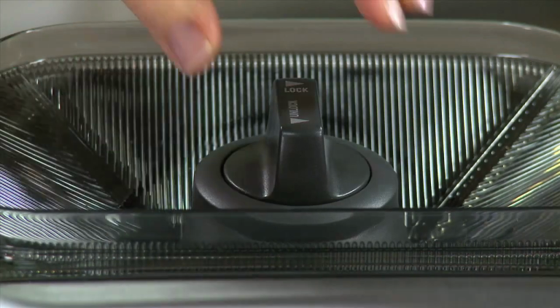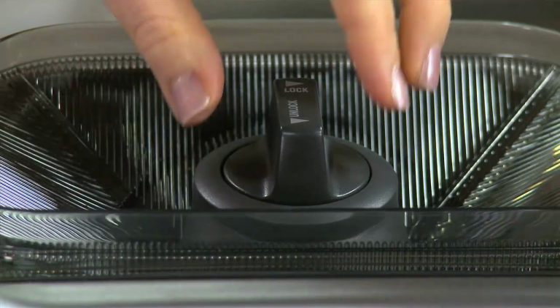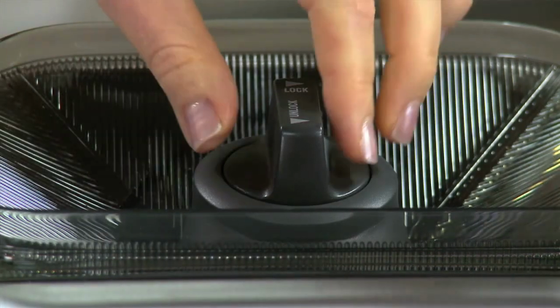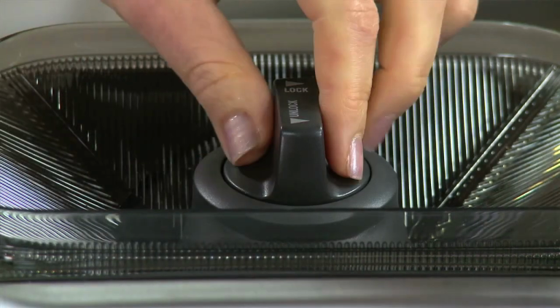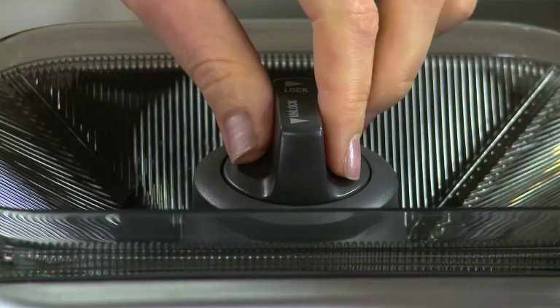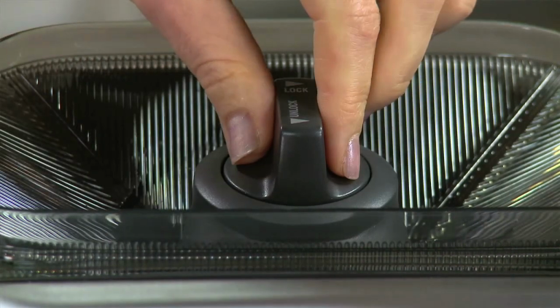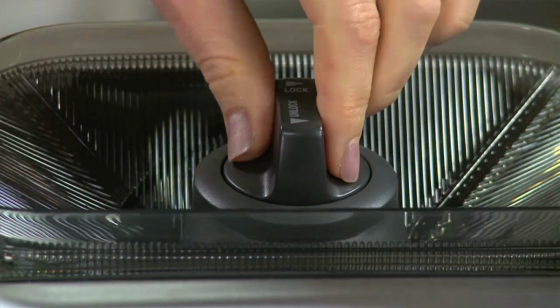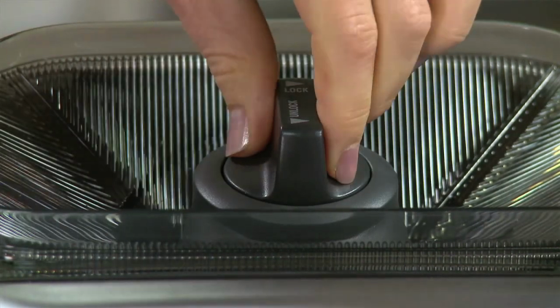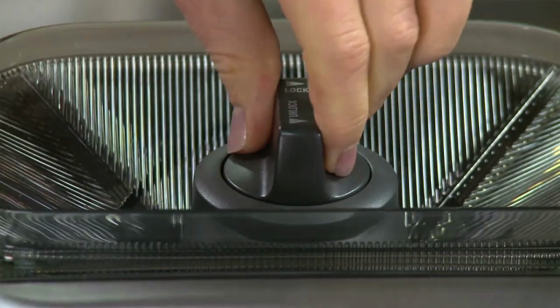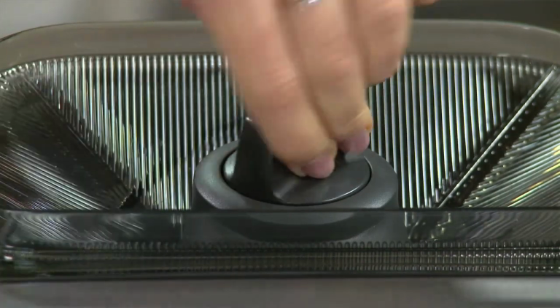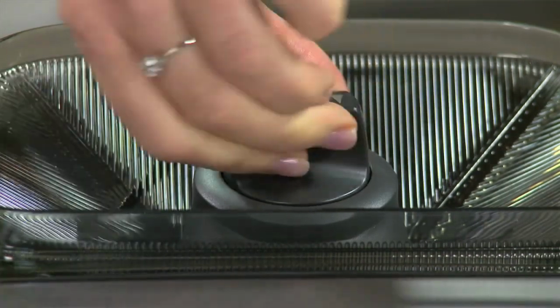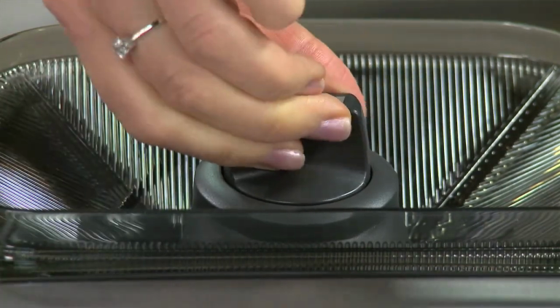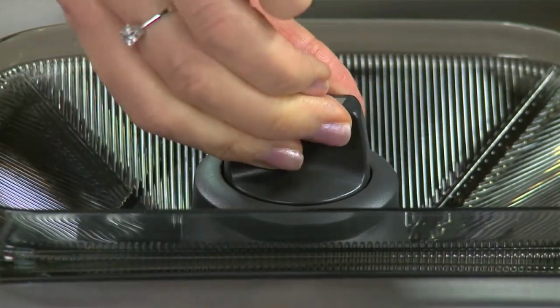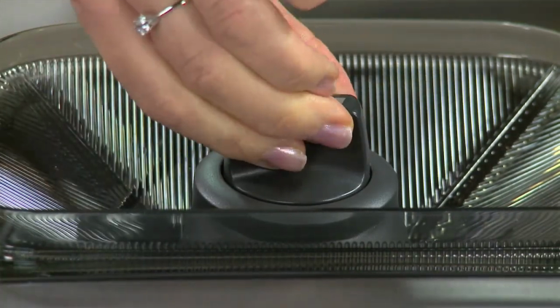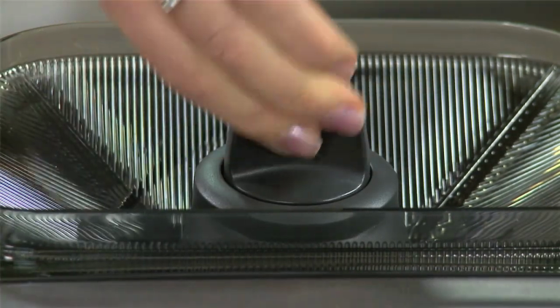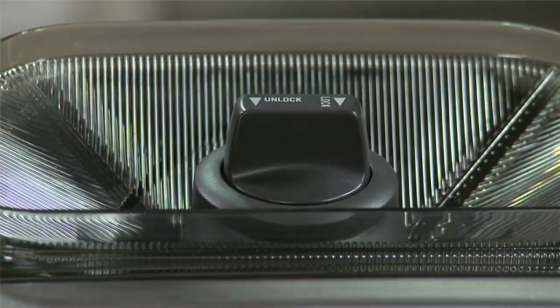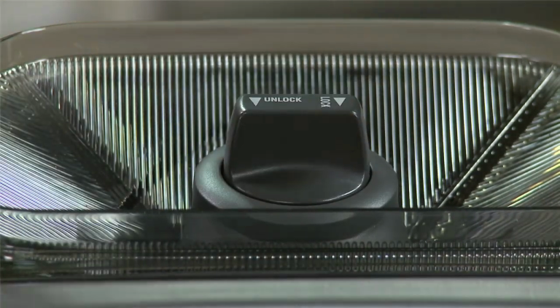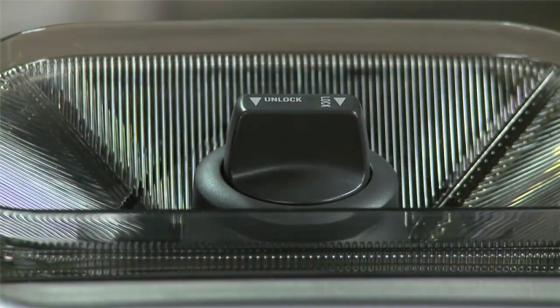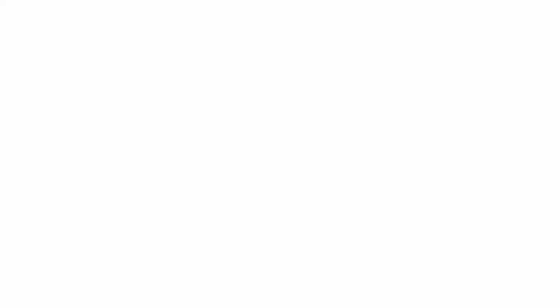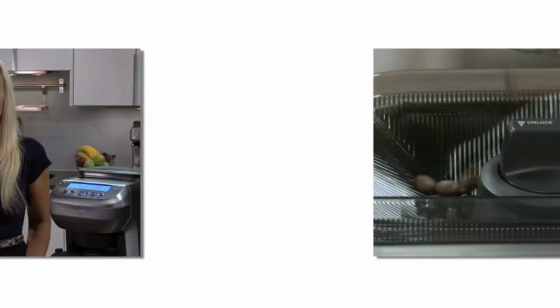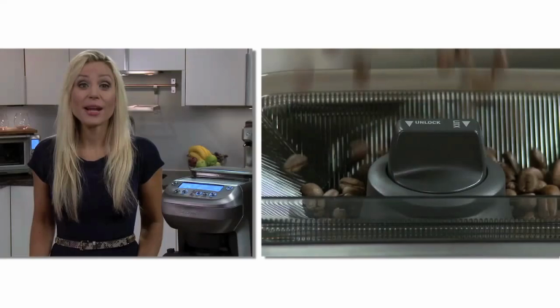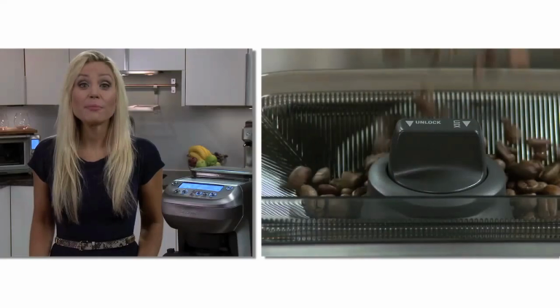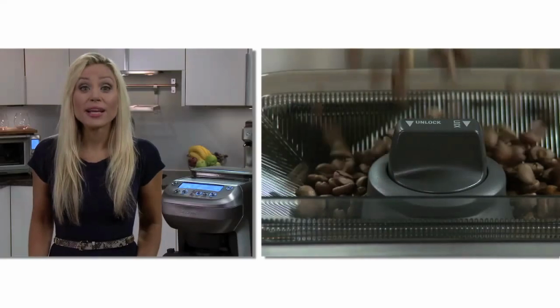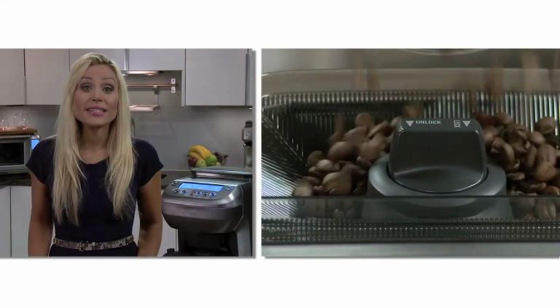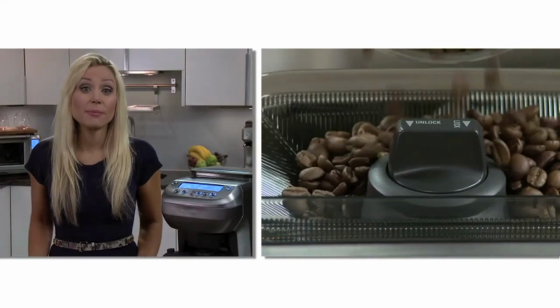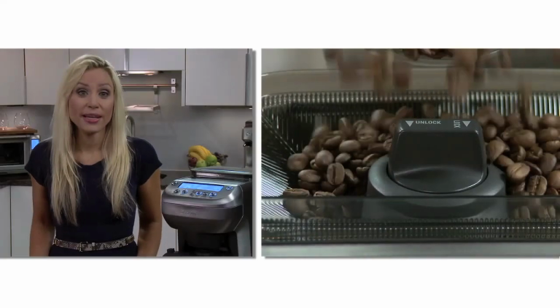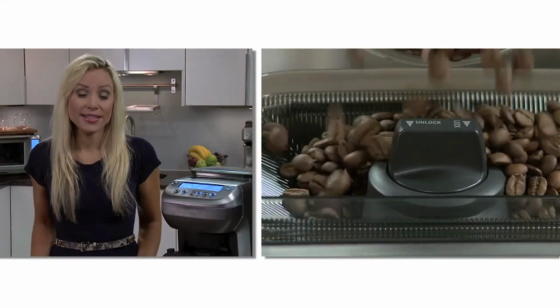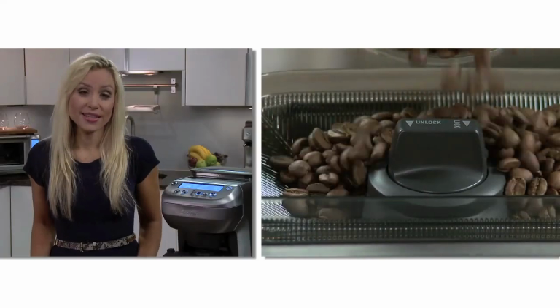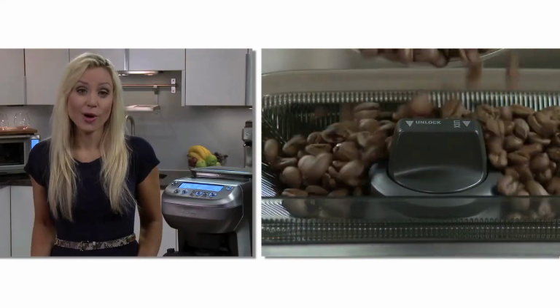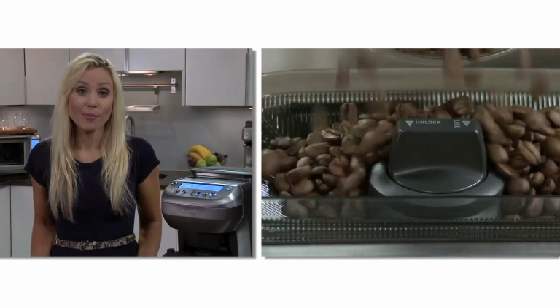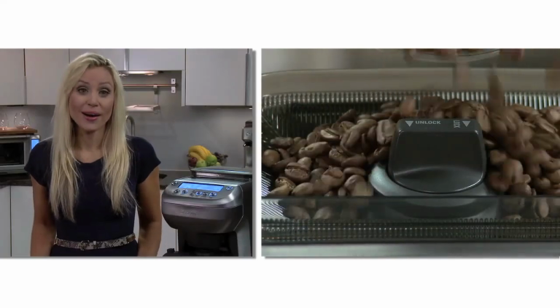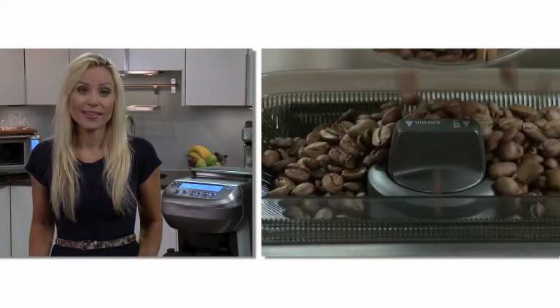First, ensure your hopper is locked into place, then place the beans in the hopper.